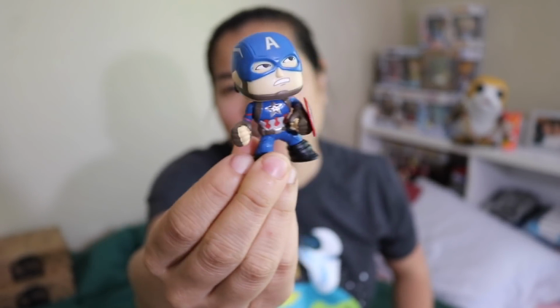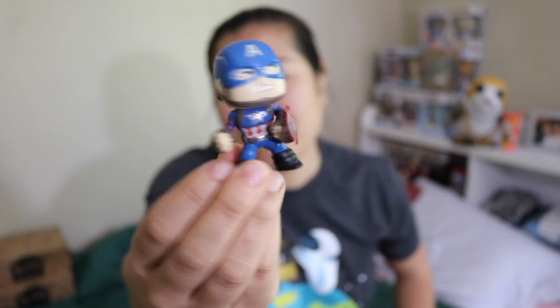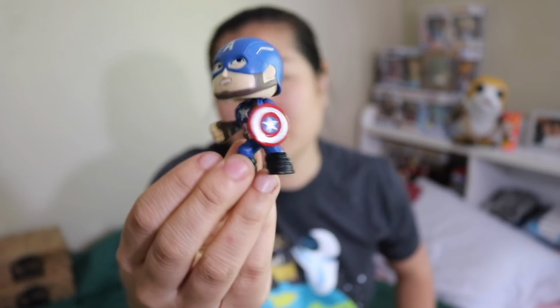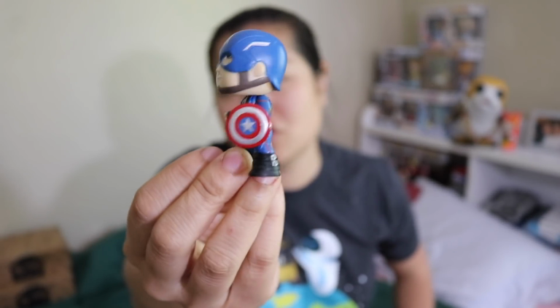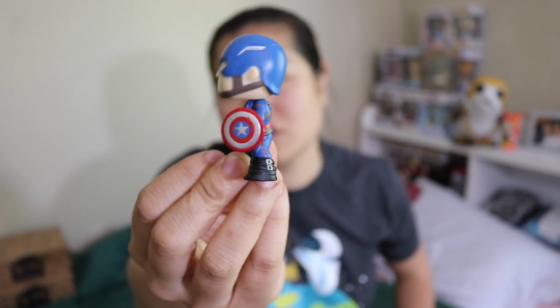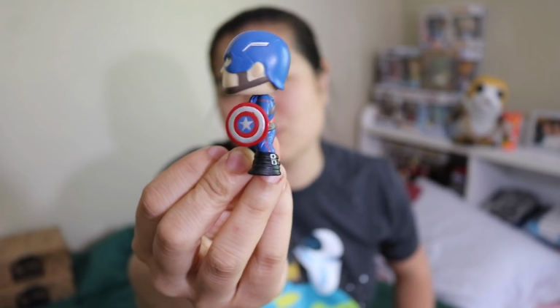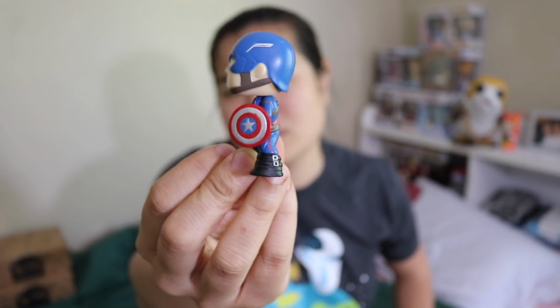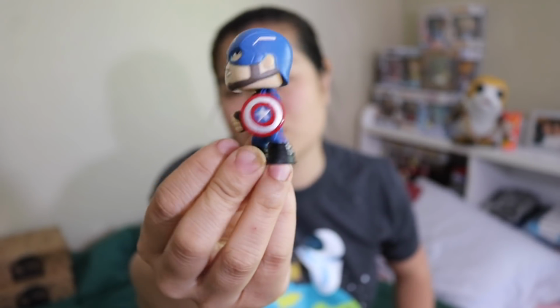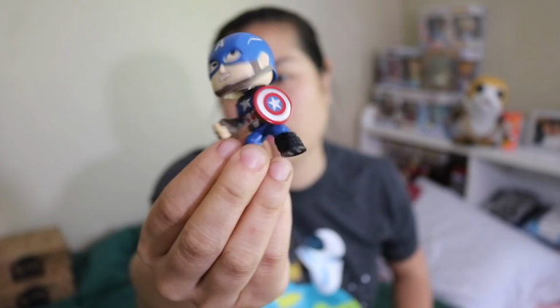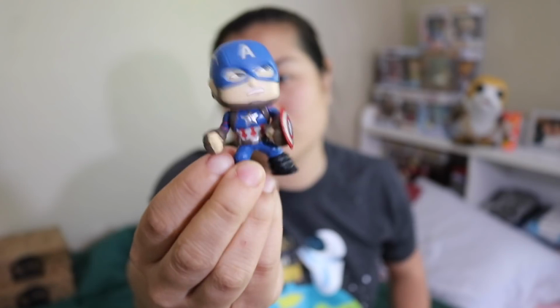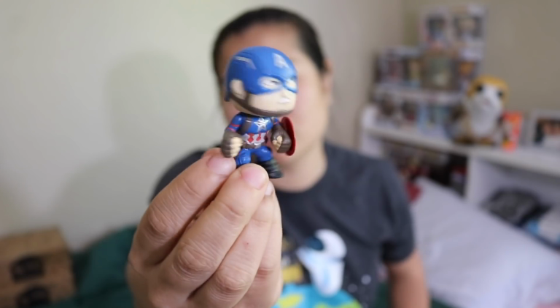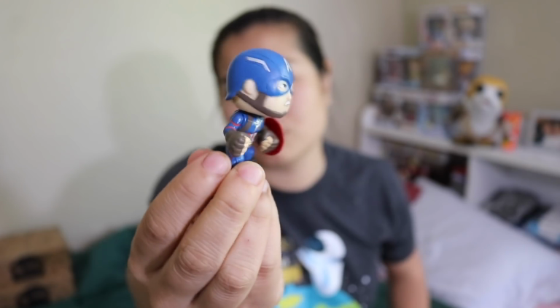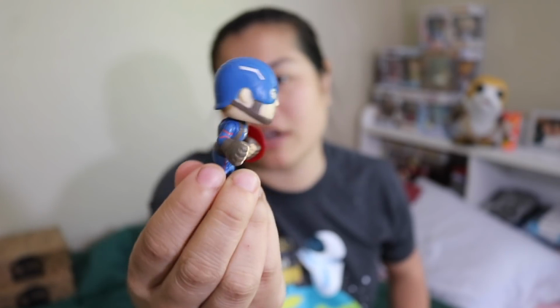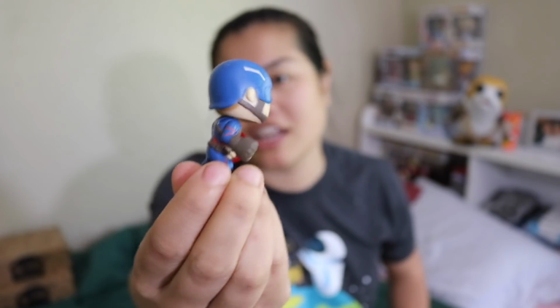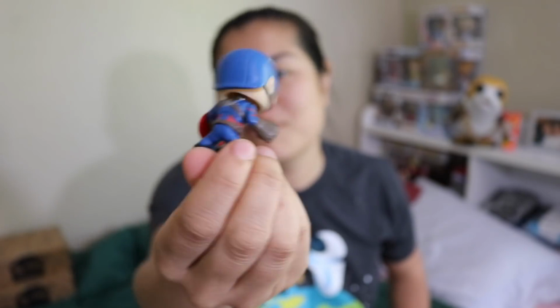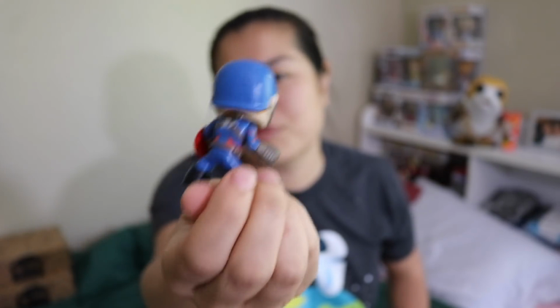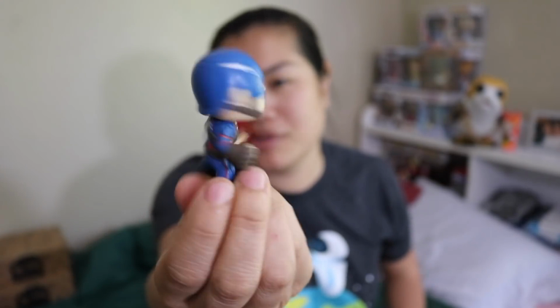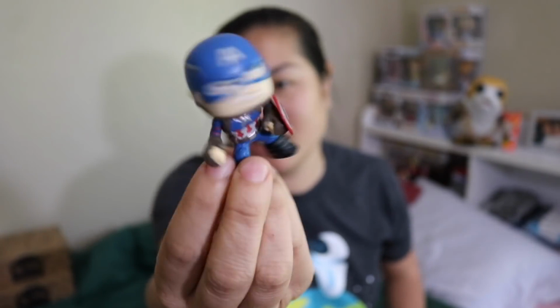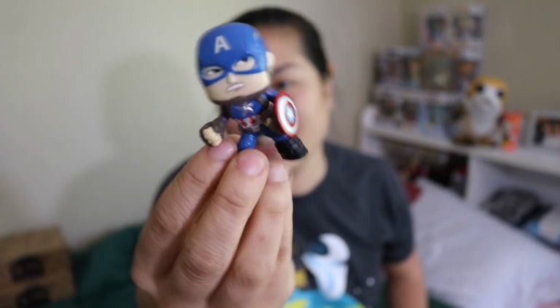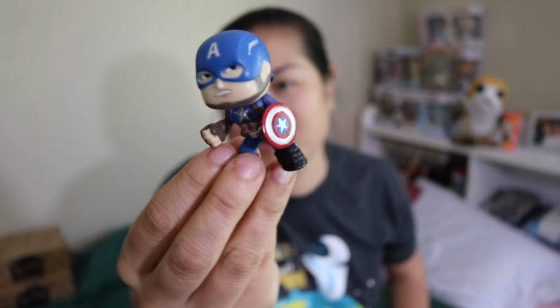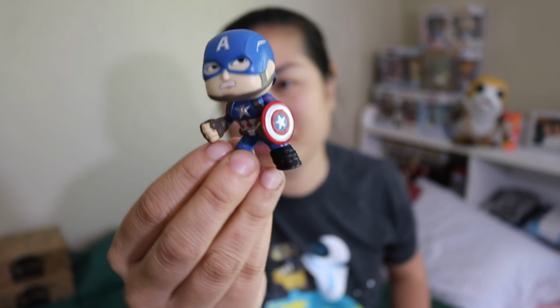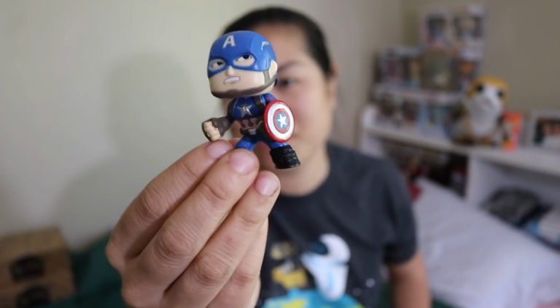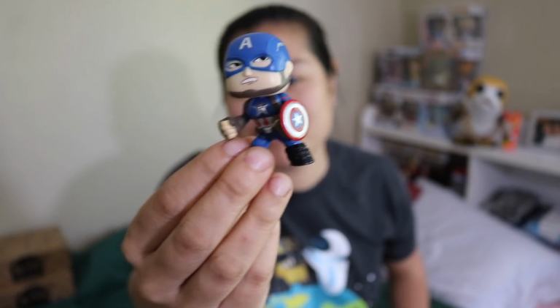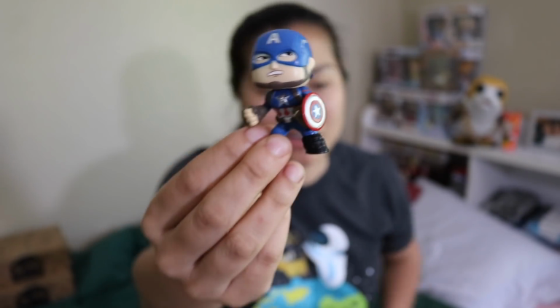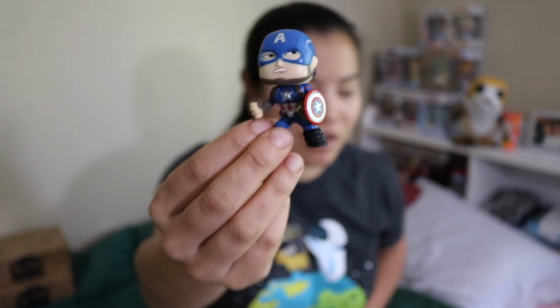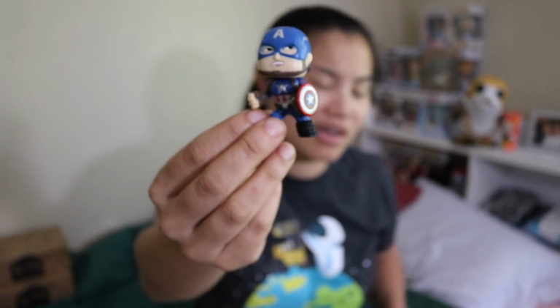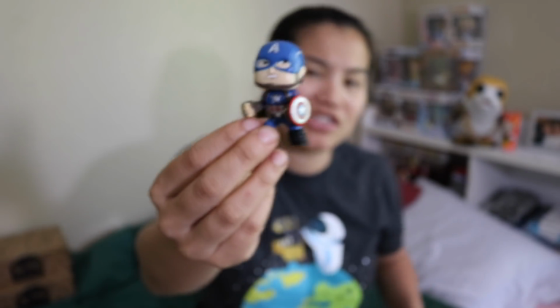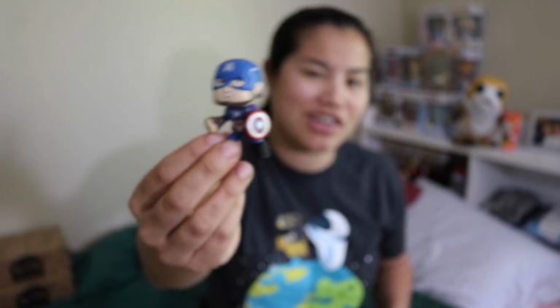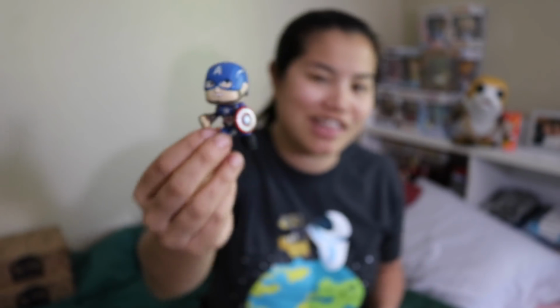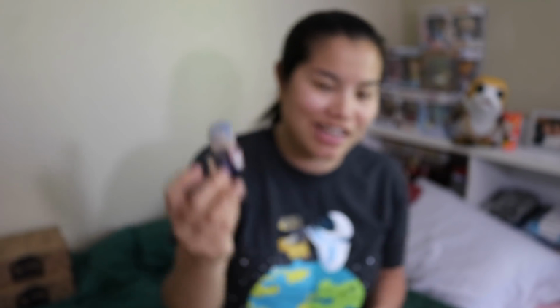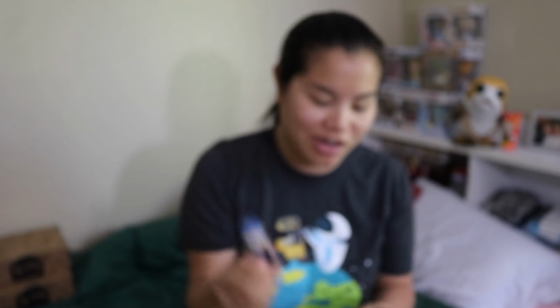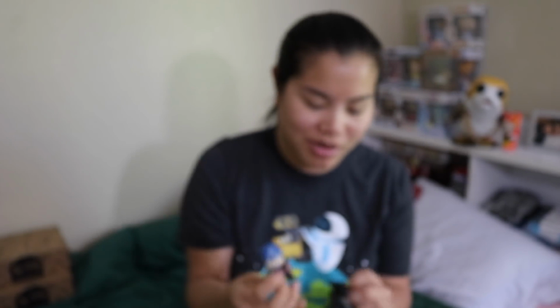I feel like his shield's a little bit disproportional to his body, but really? We got Captain America?